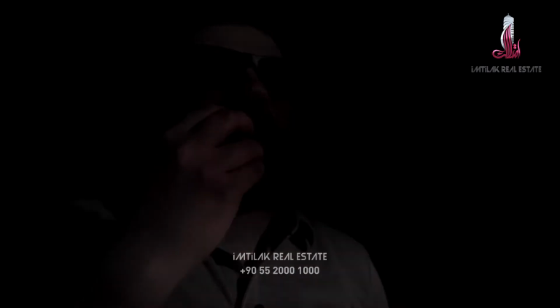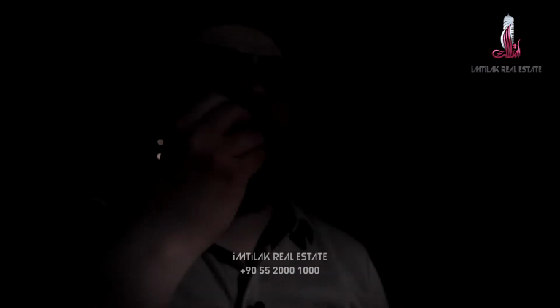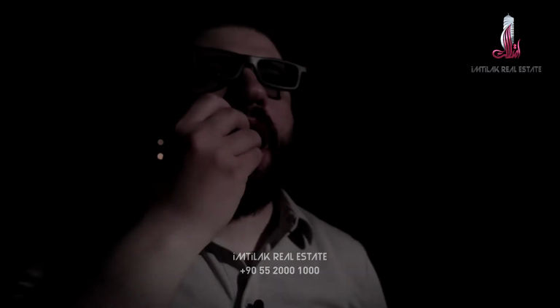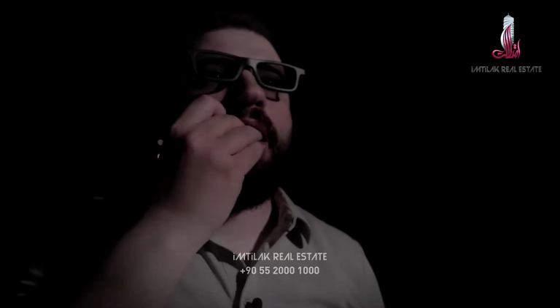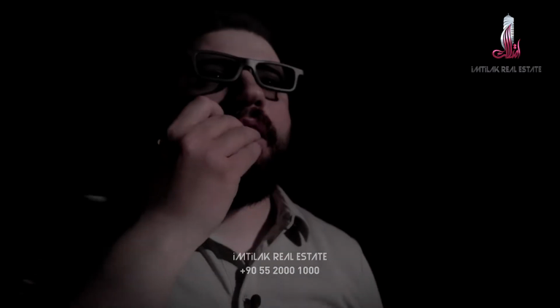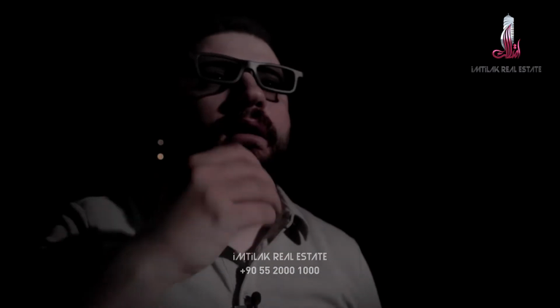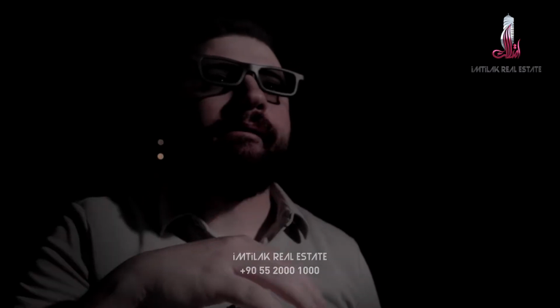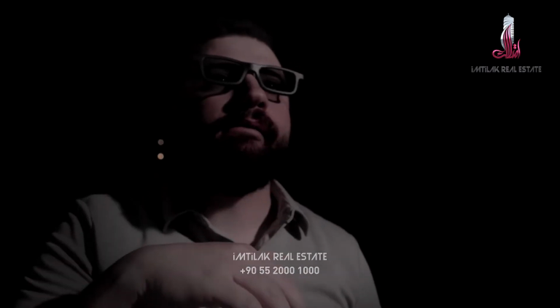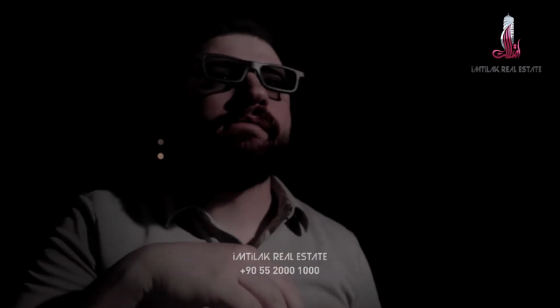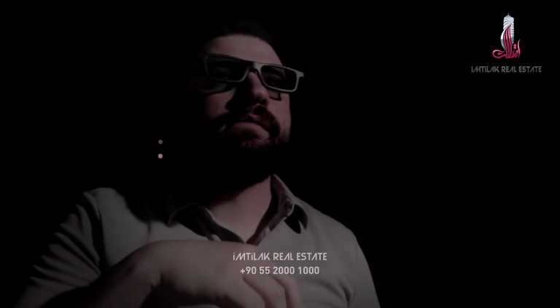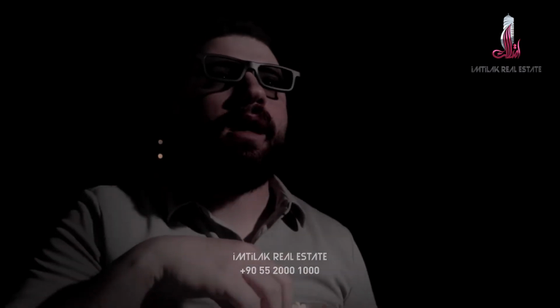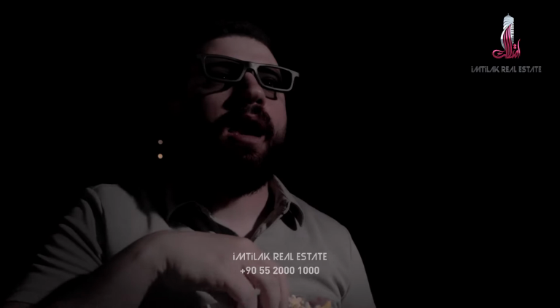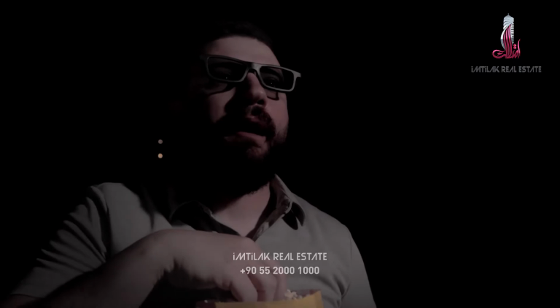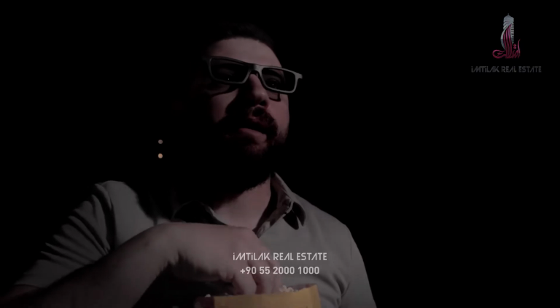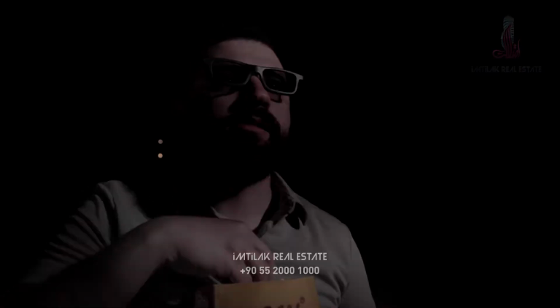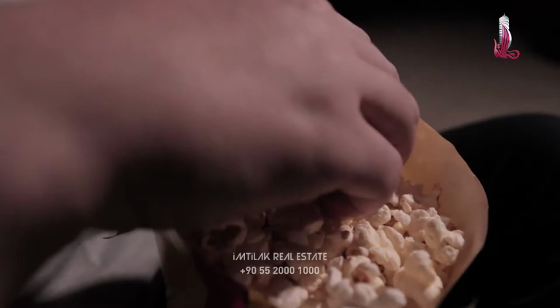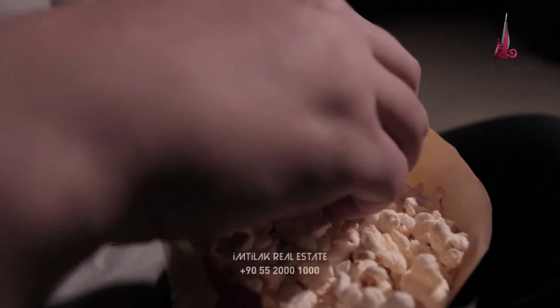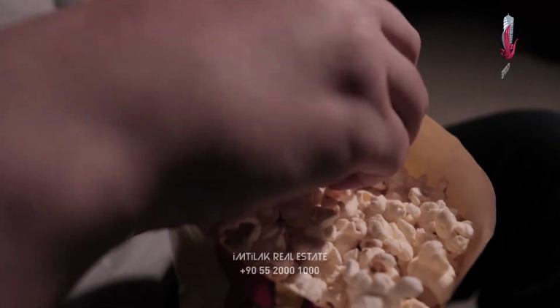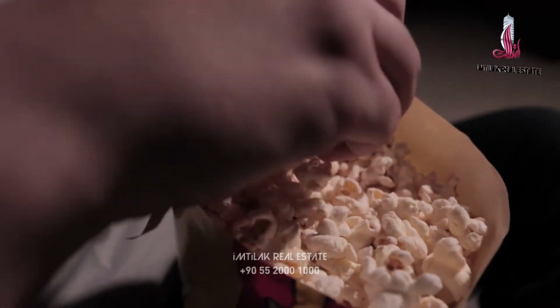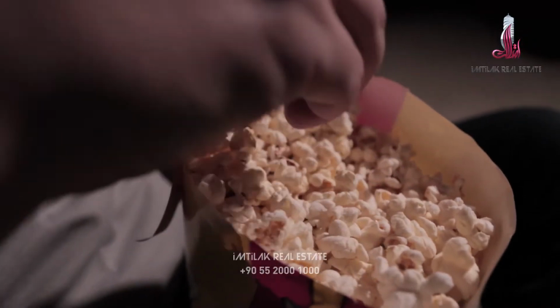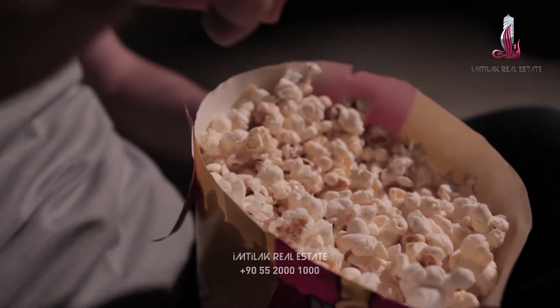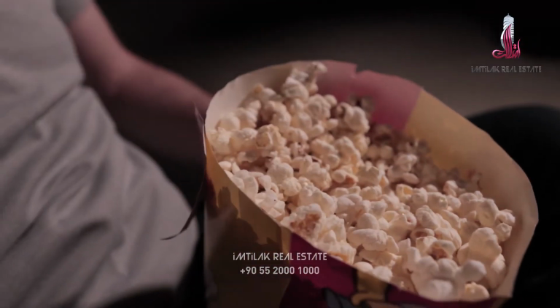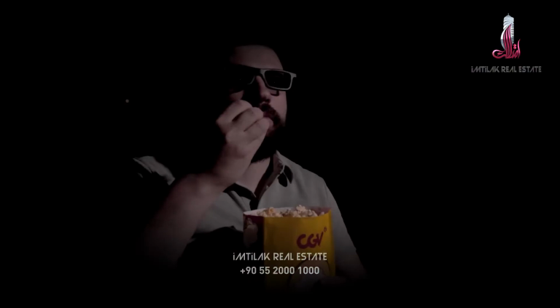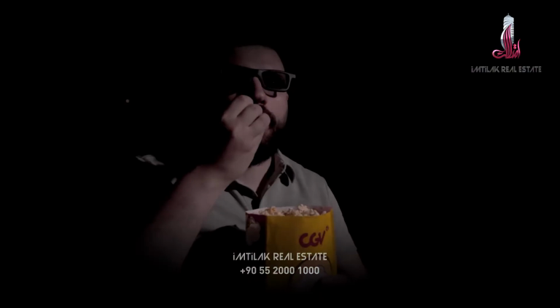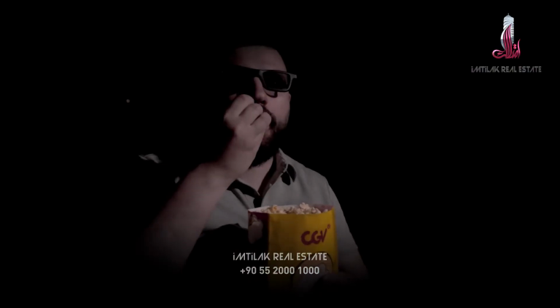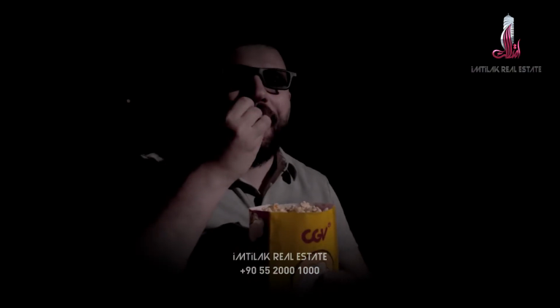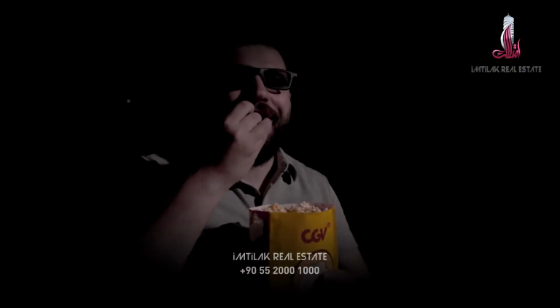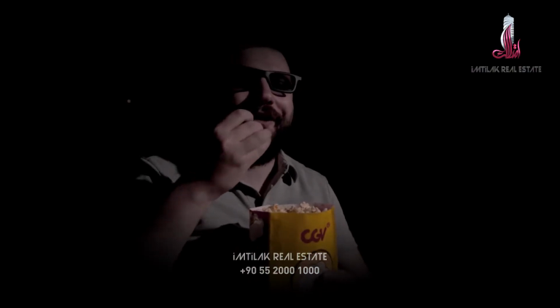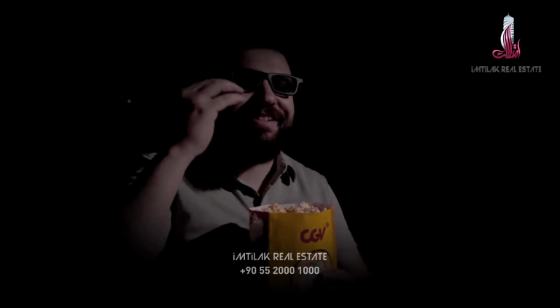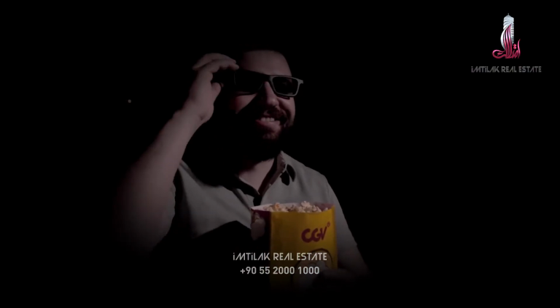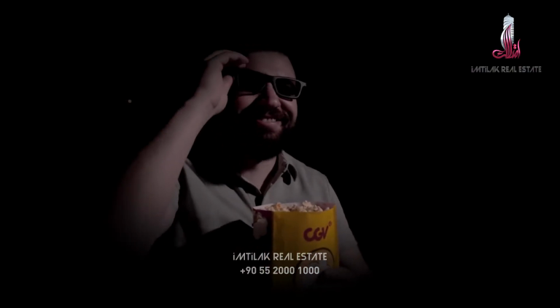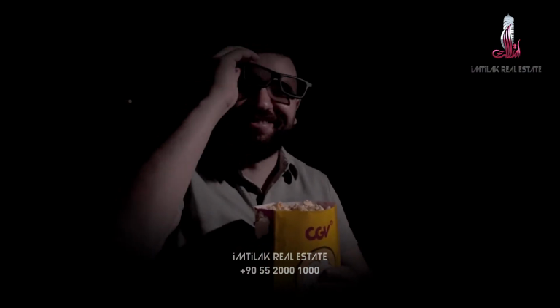Ladies and gentlemen, the moment you've all been waiting for. The backside of water.